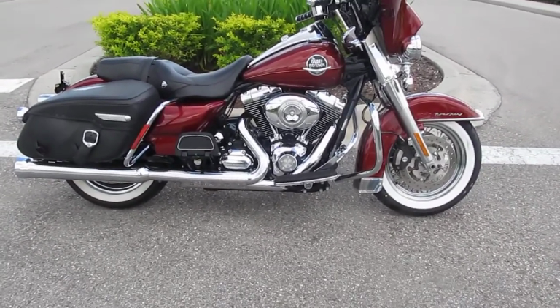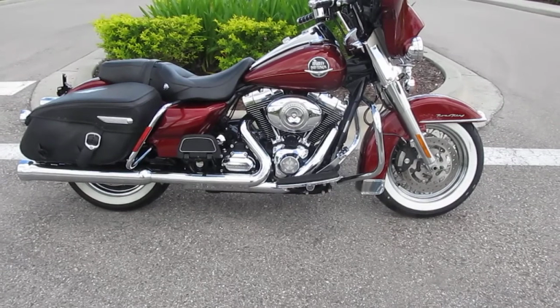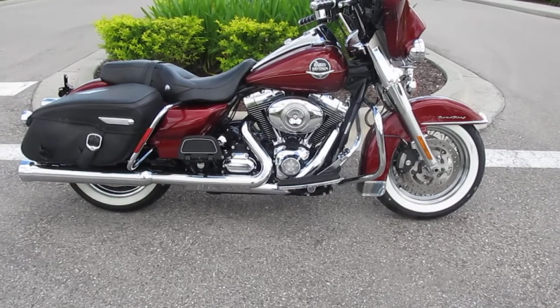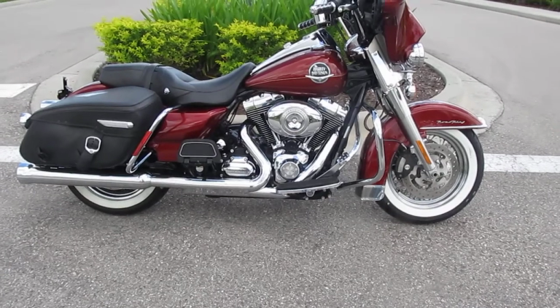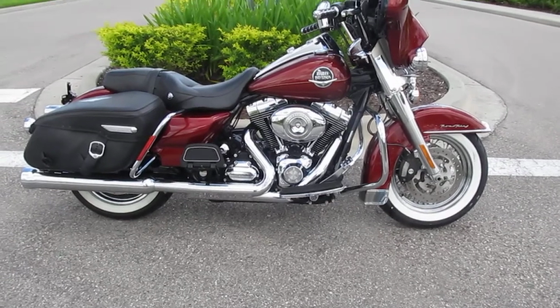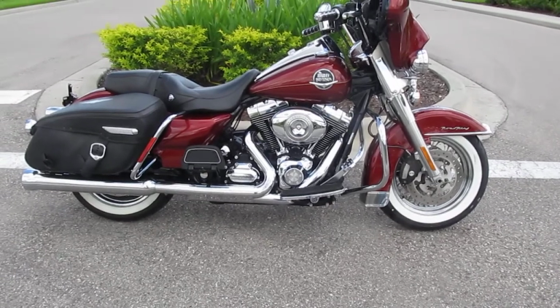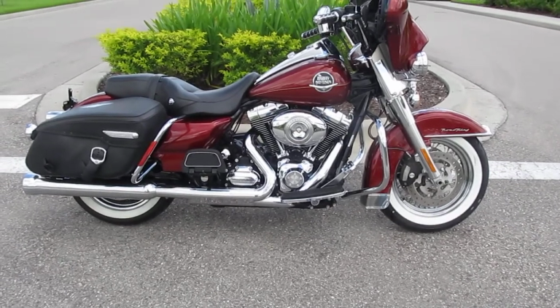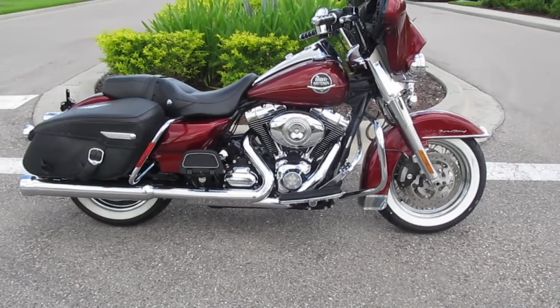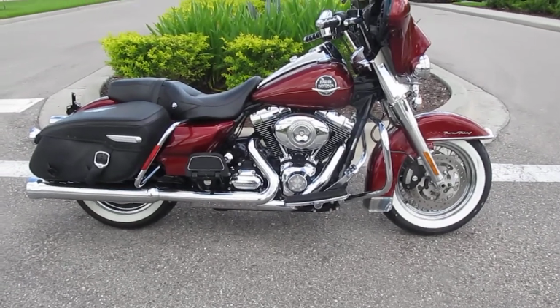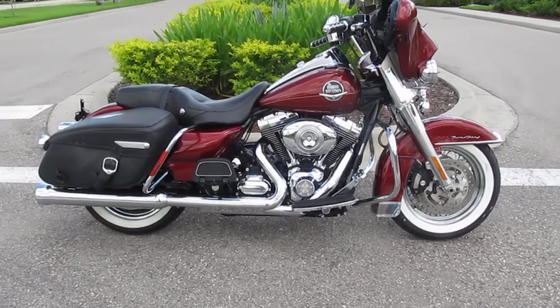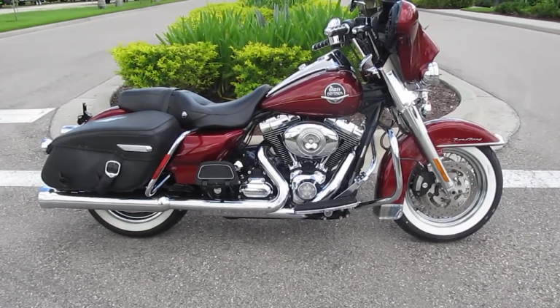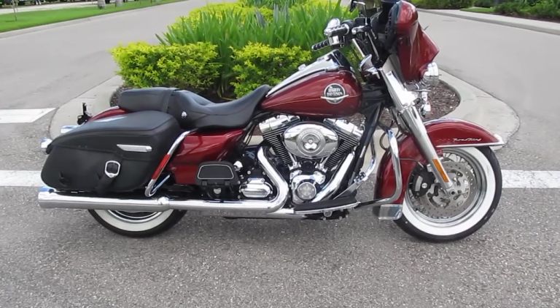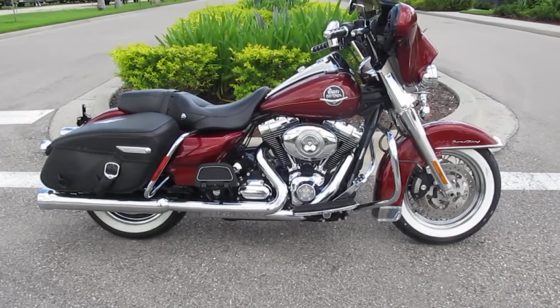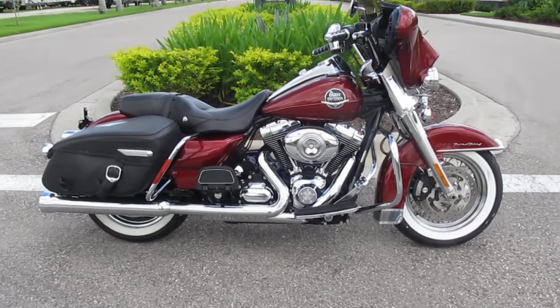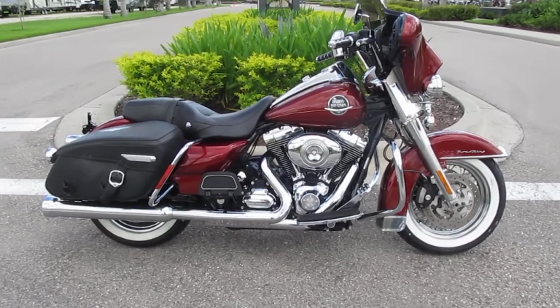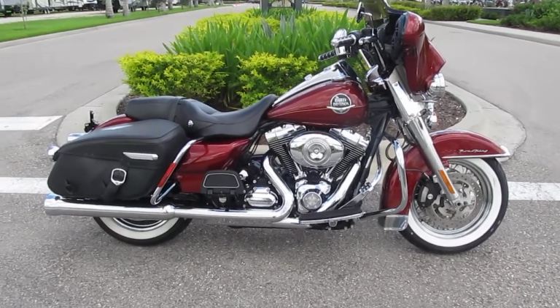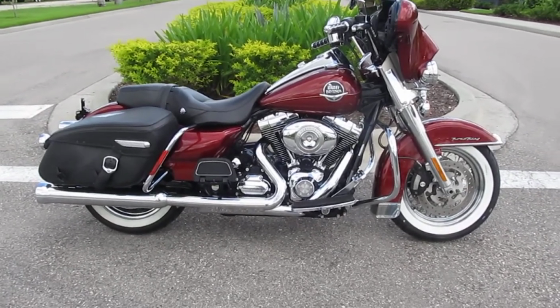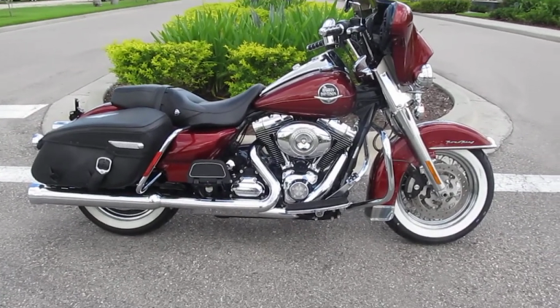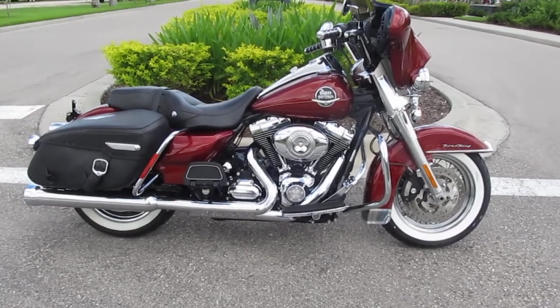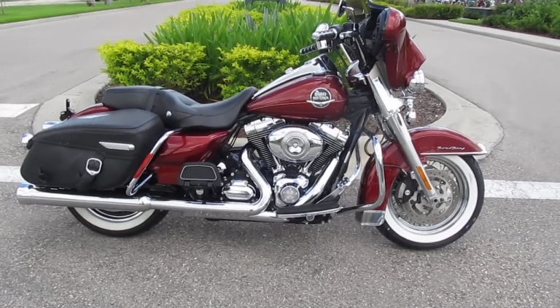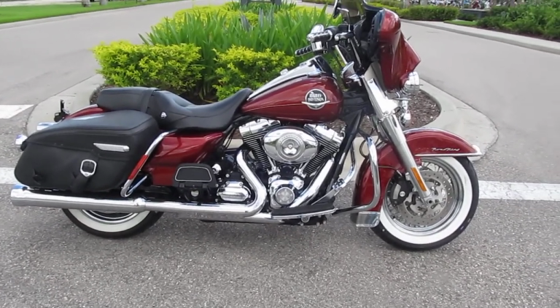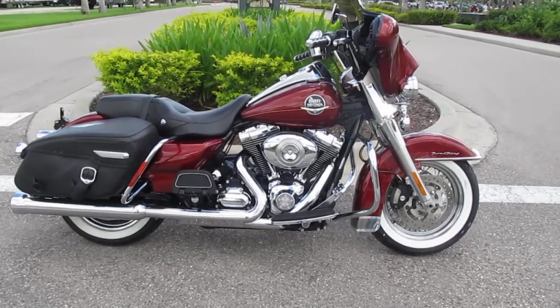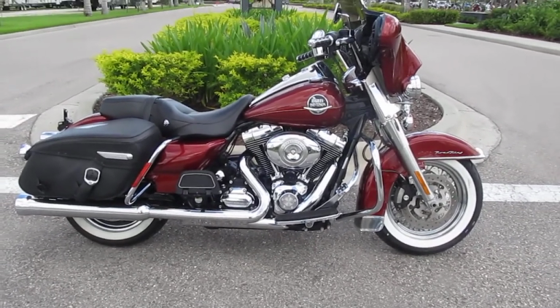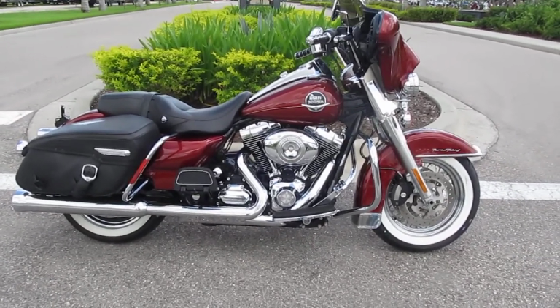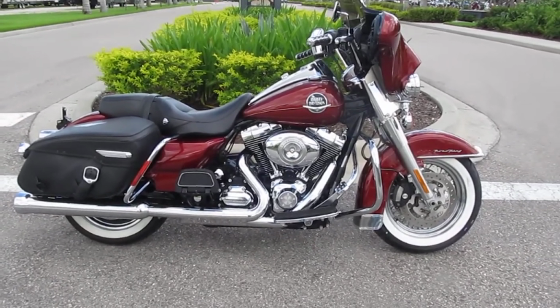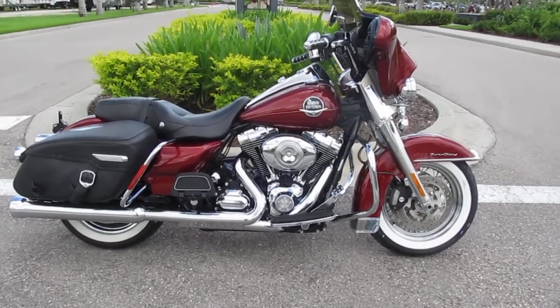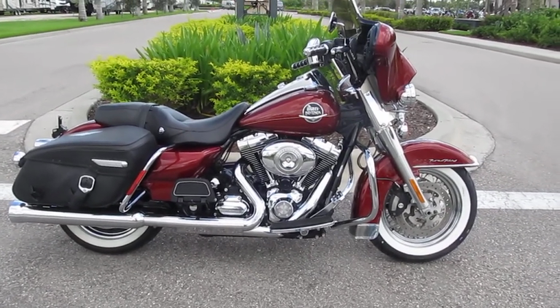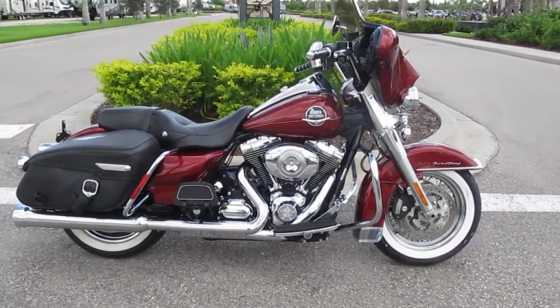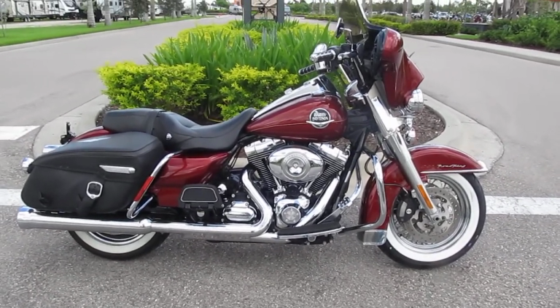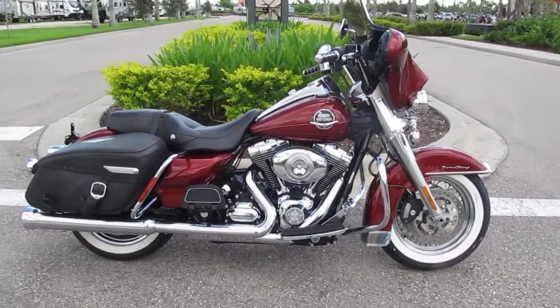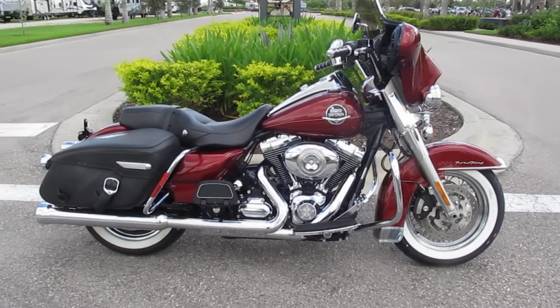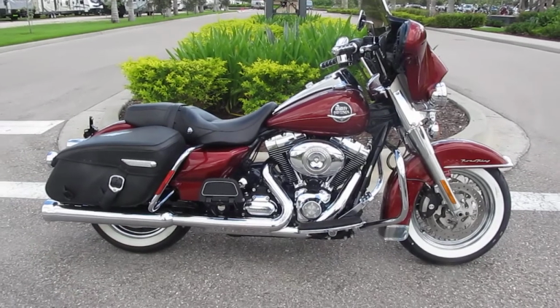She's got the rigid leather saddlebags. This bike has Cobra exhaust.